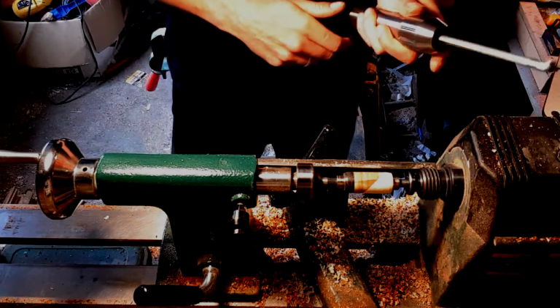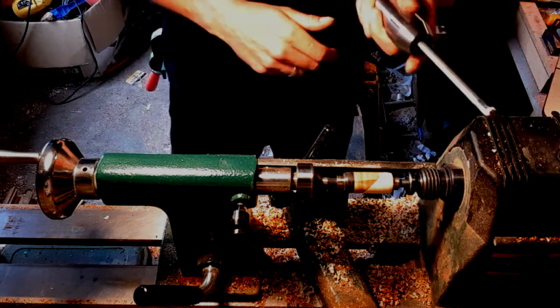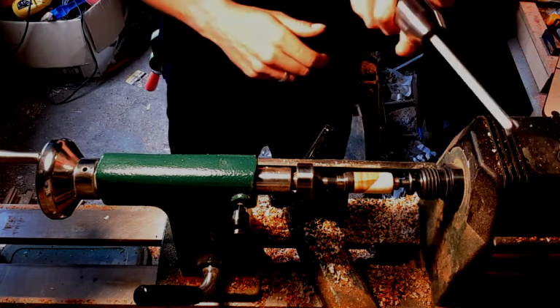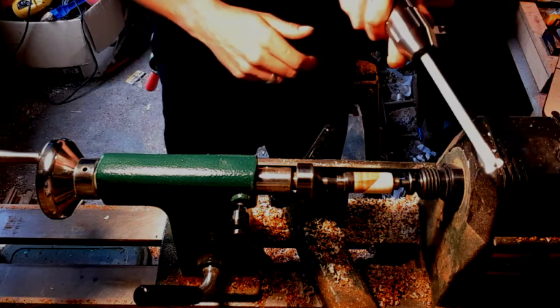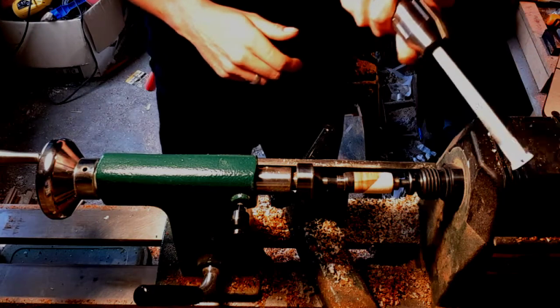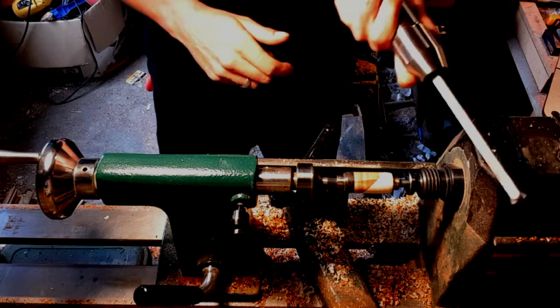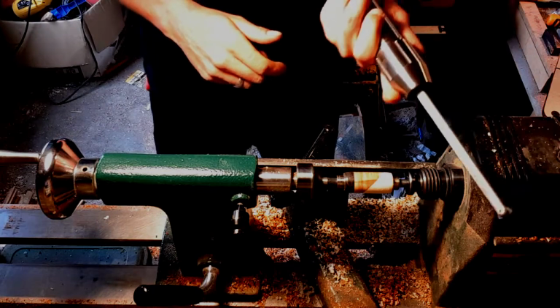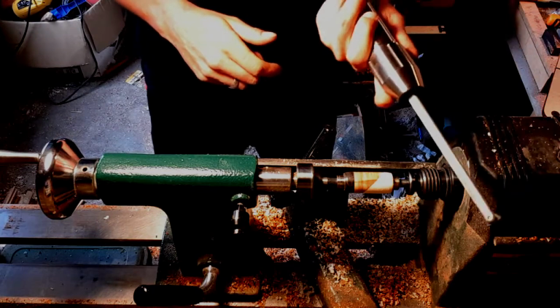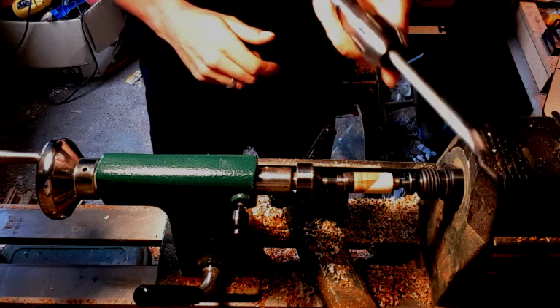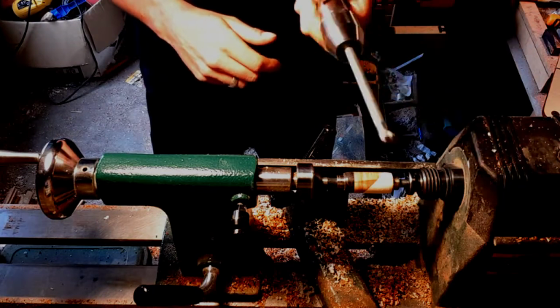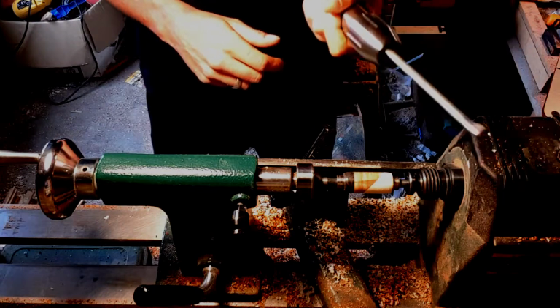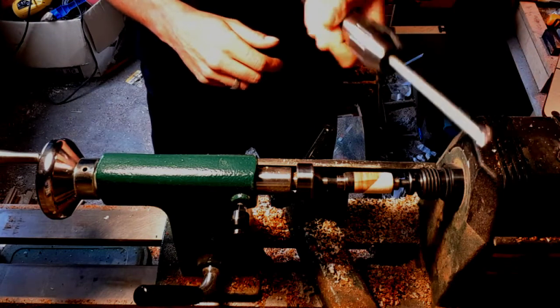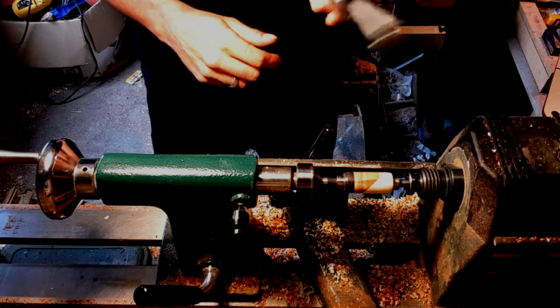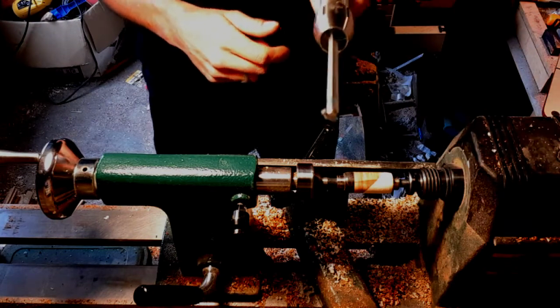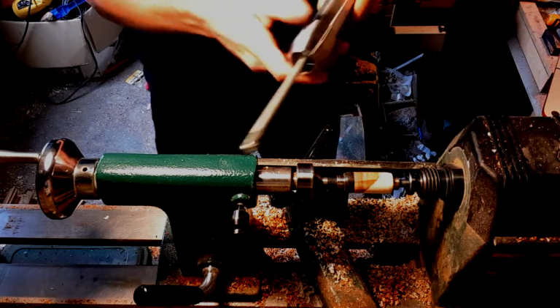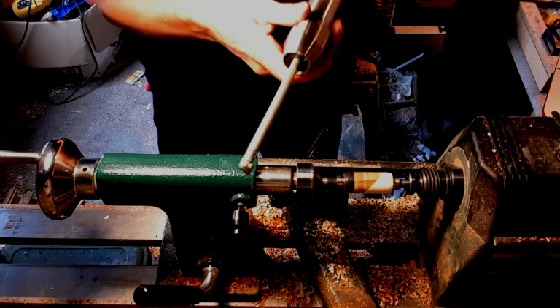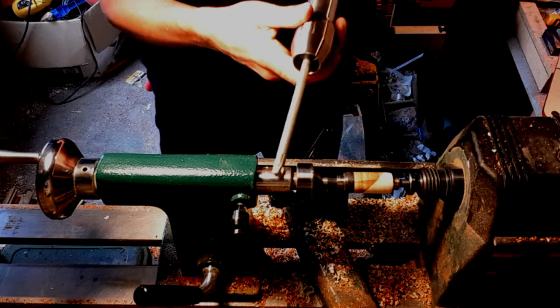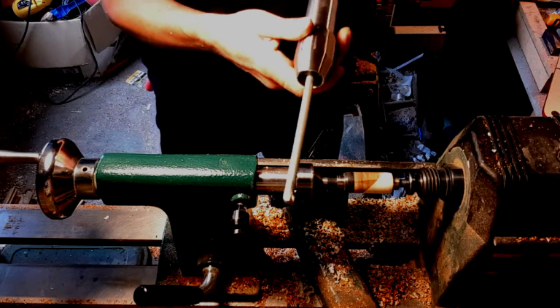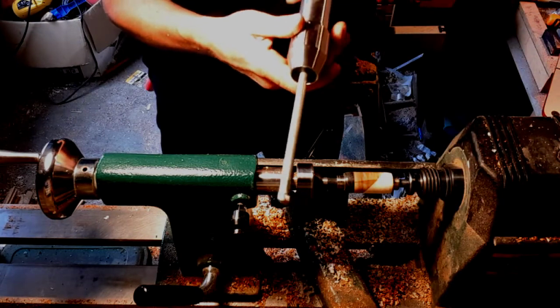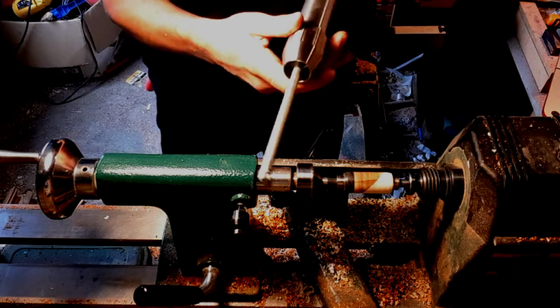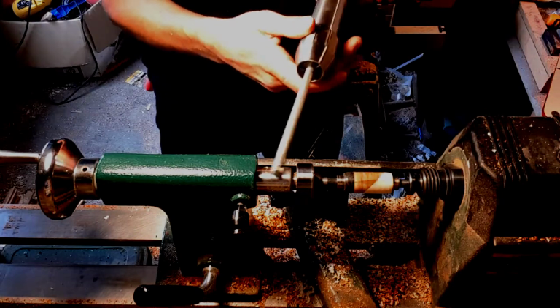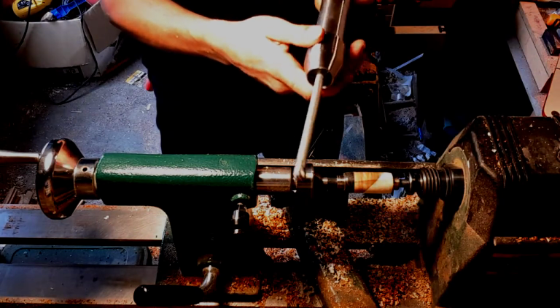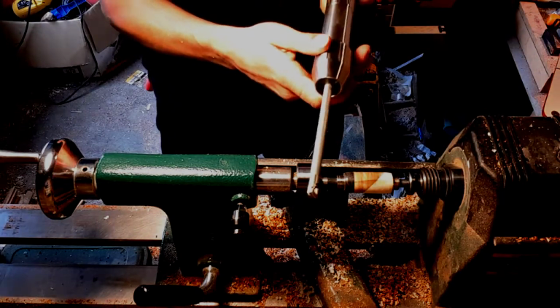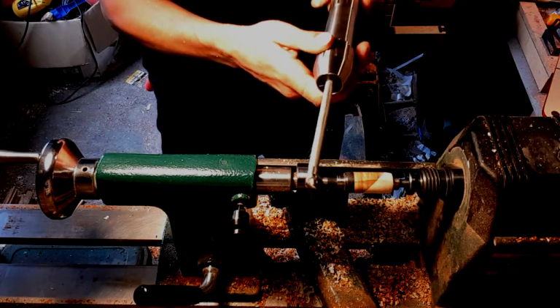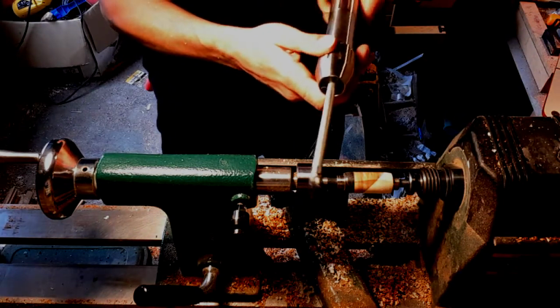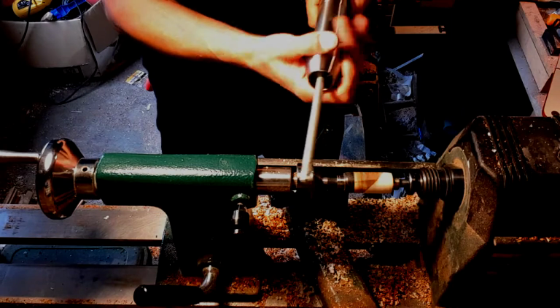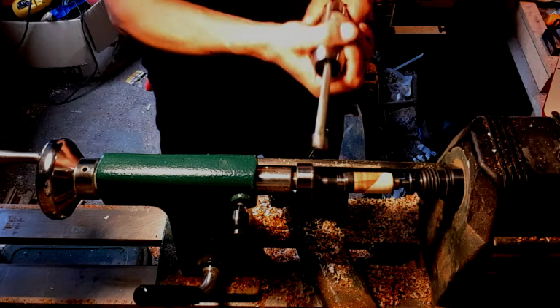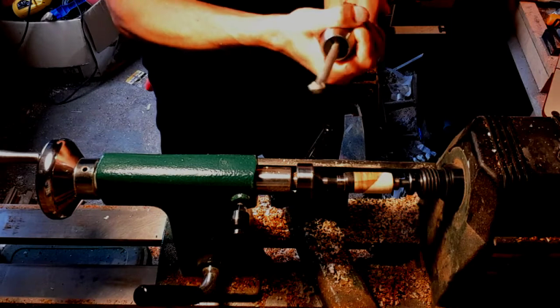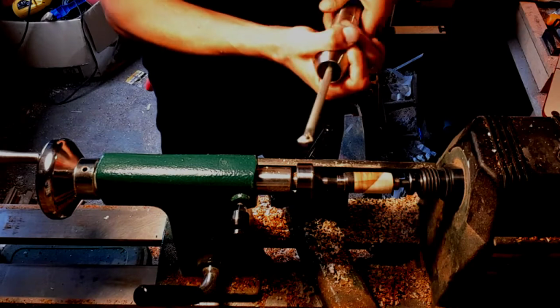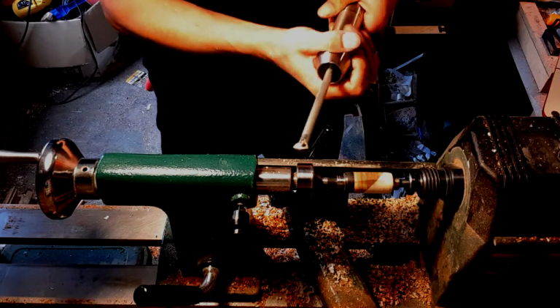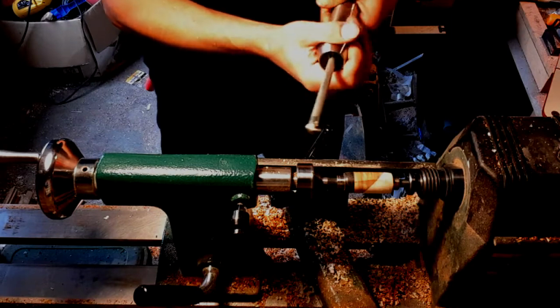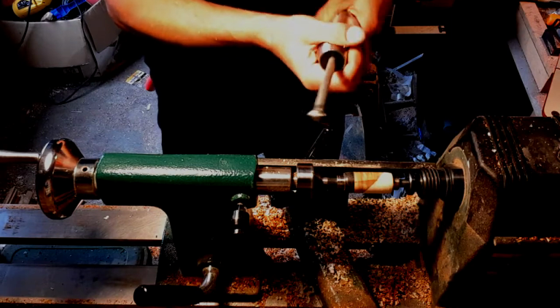You can hold it like this, or like this — whatever you prefer. You can hold it at the tail. It's just perfect.